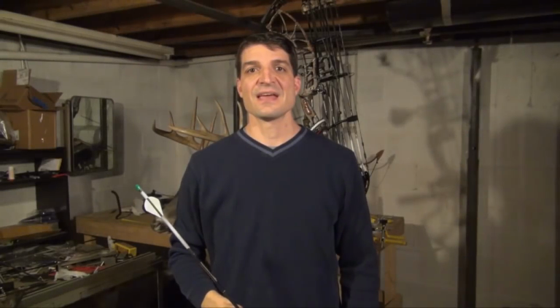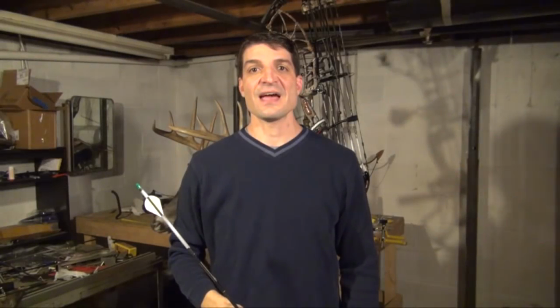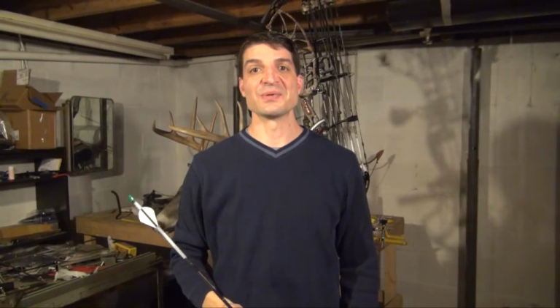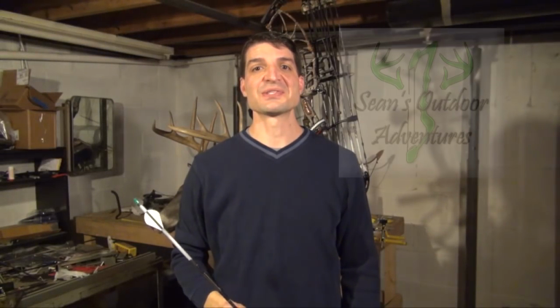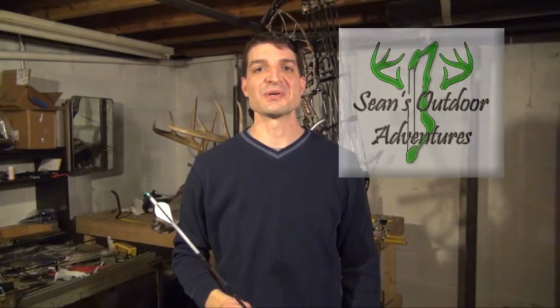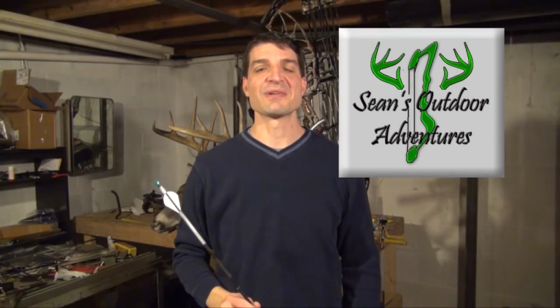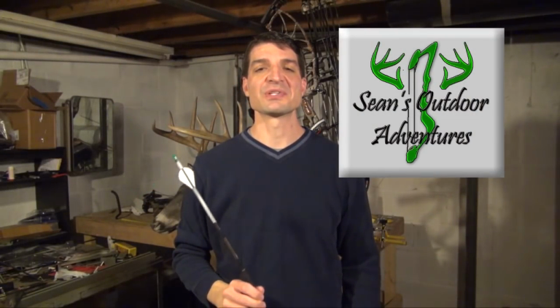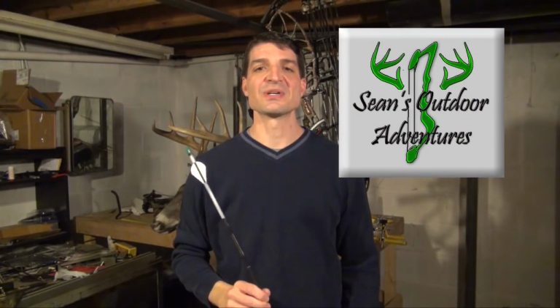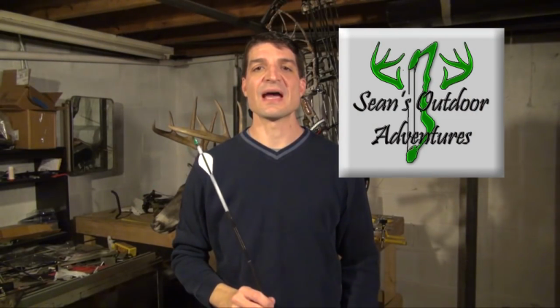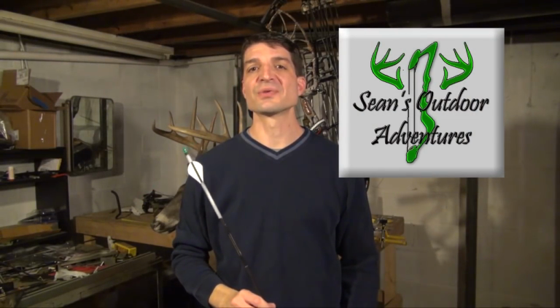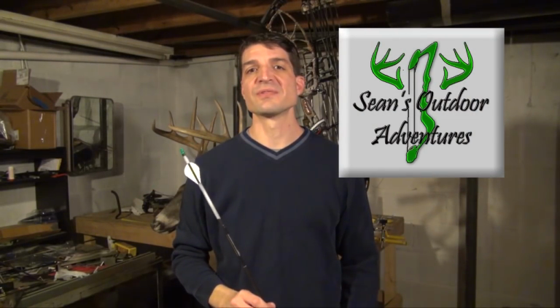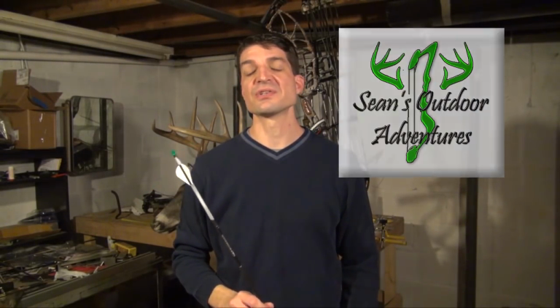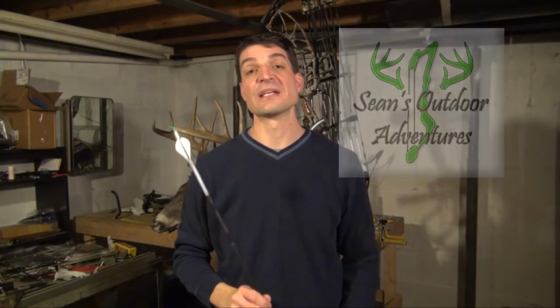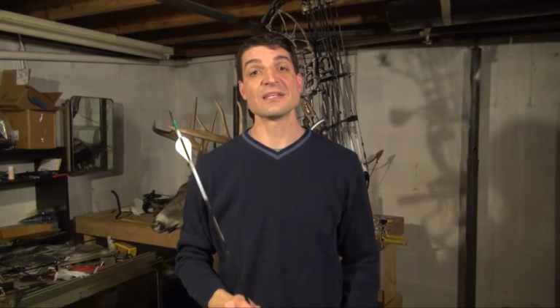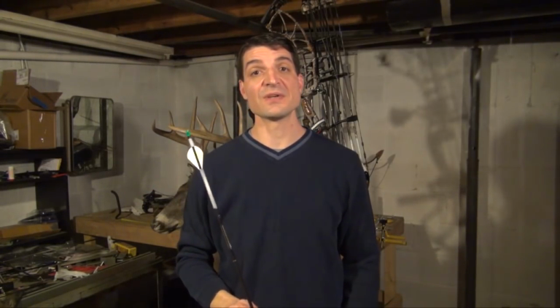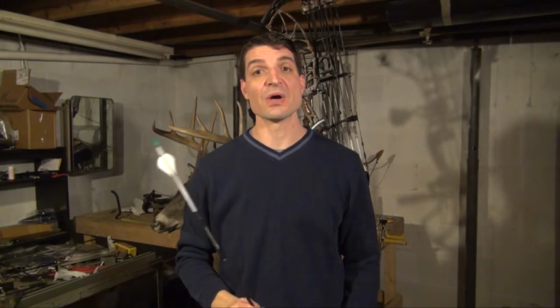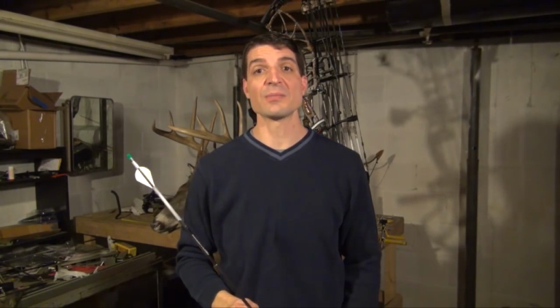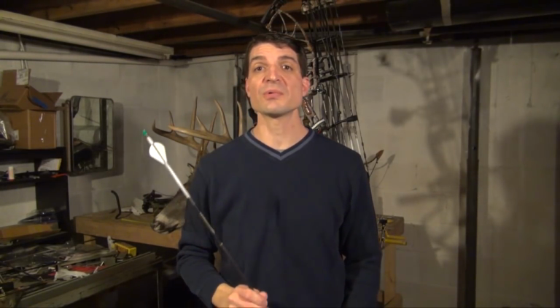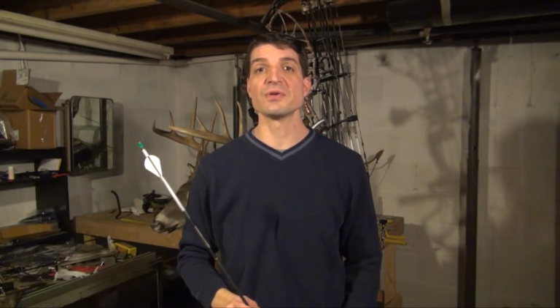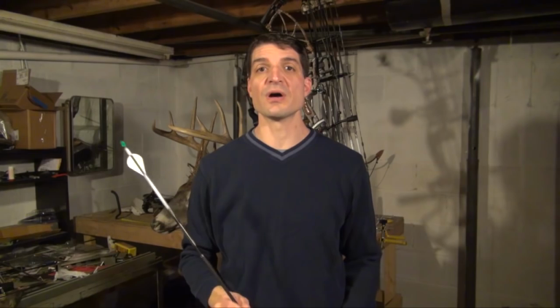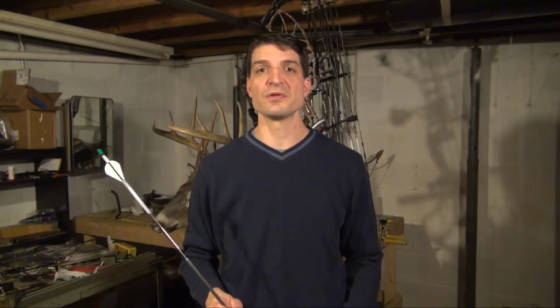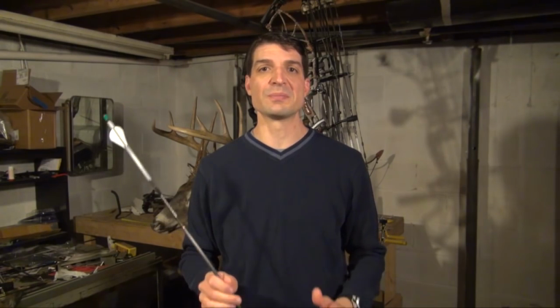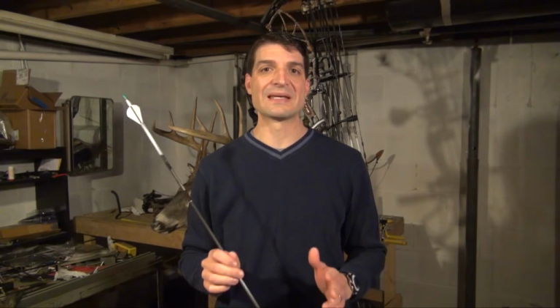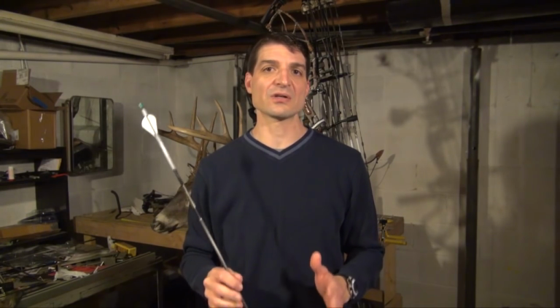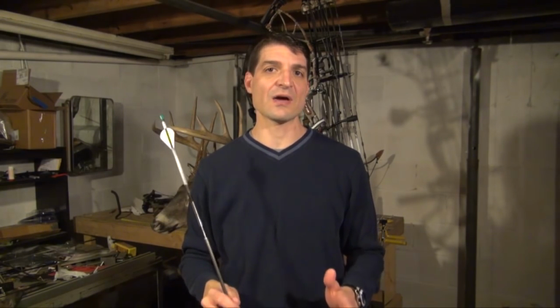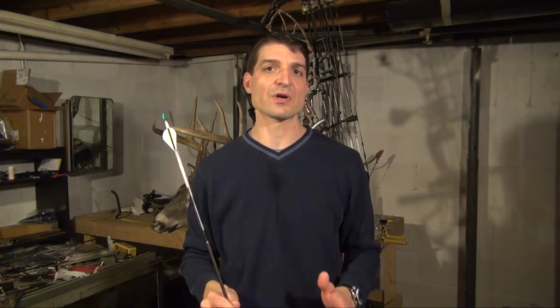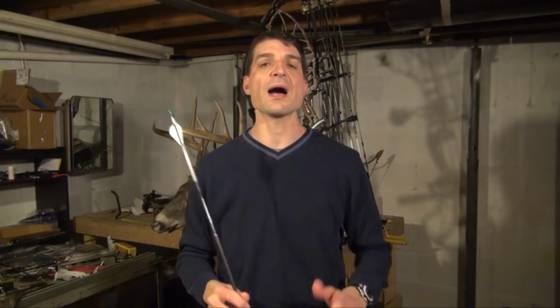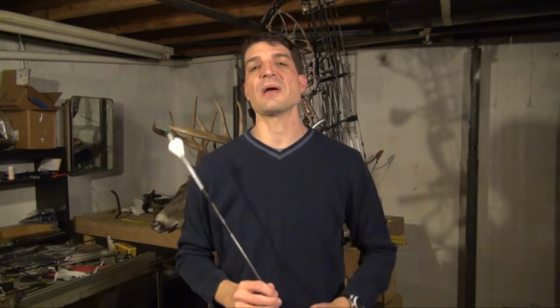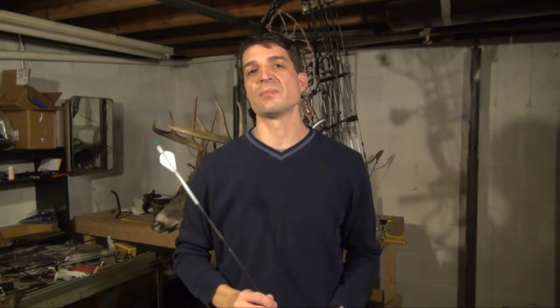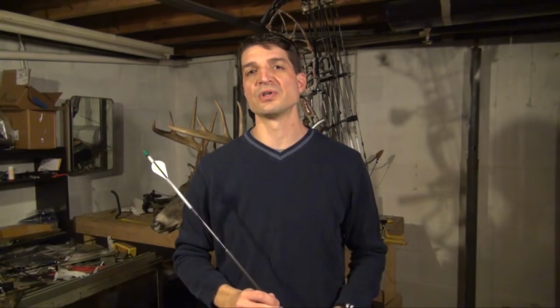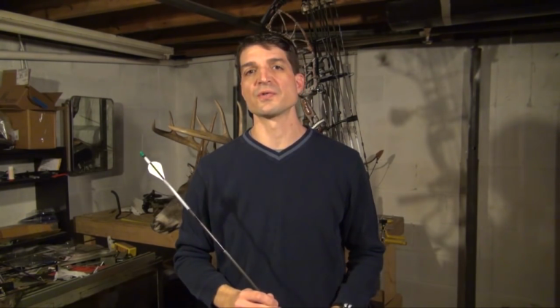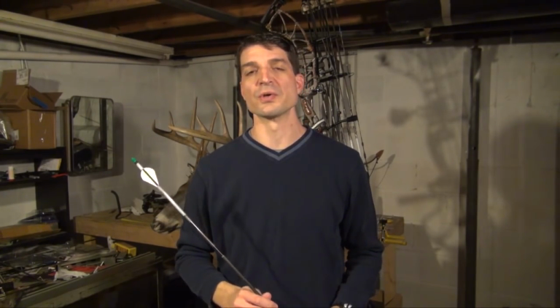How you doing? This is Sean McVeigh with Sean's Outdoor Adventures, and in this video I'm going to review a few beginner level compound bows for you.